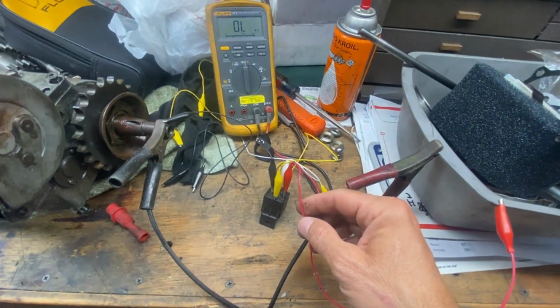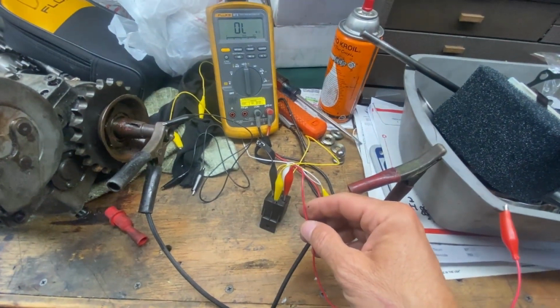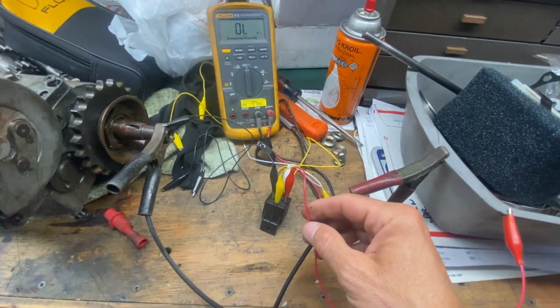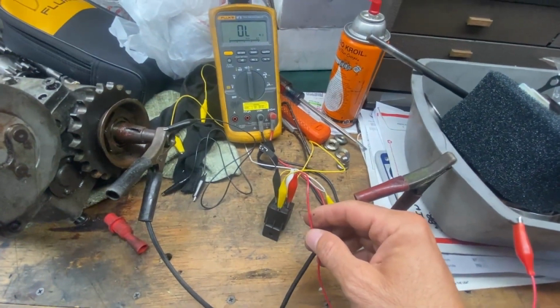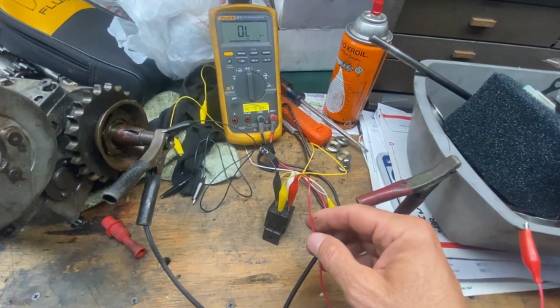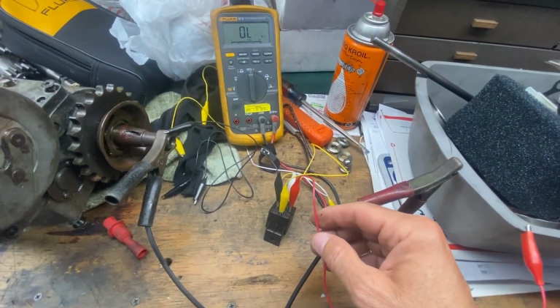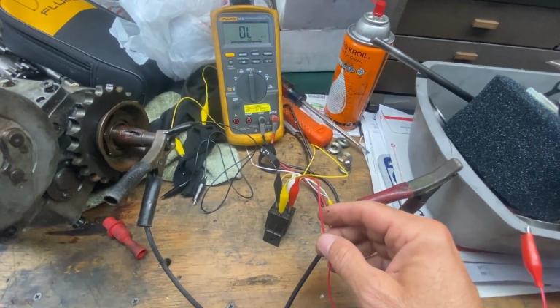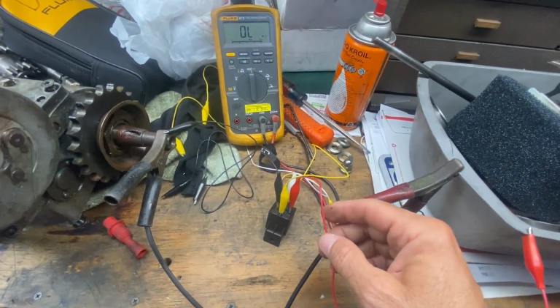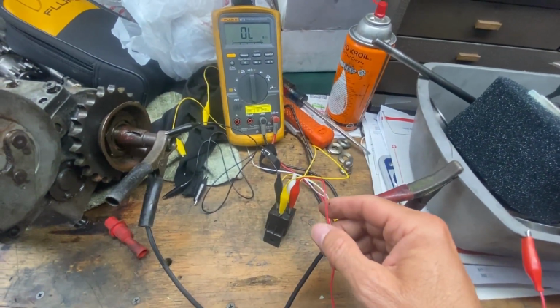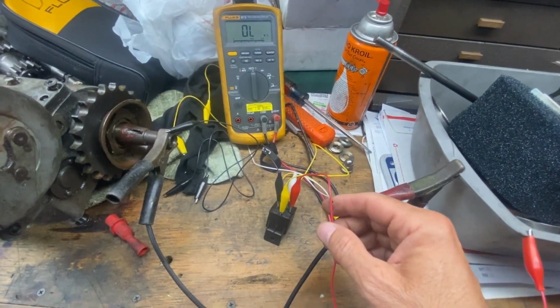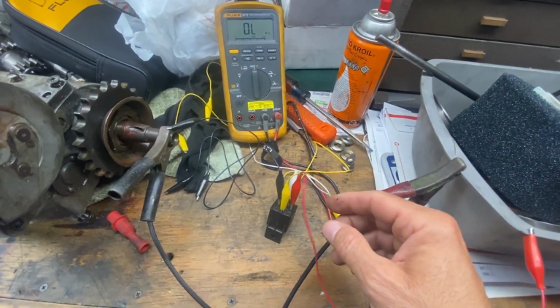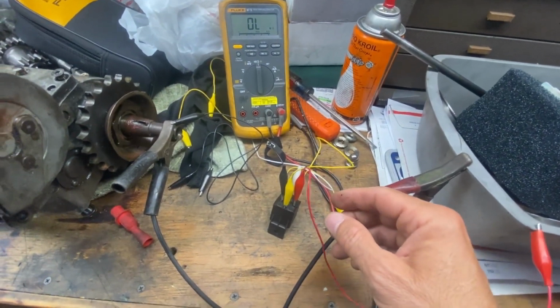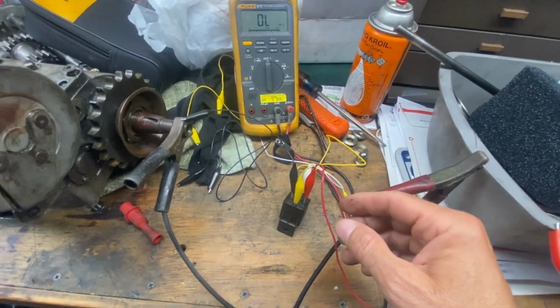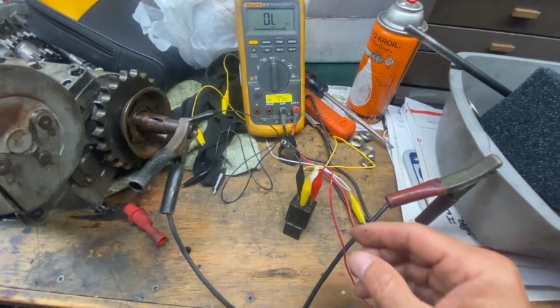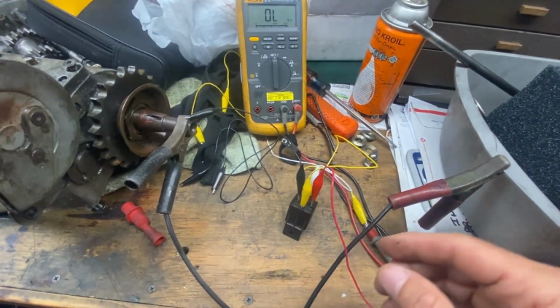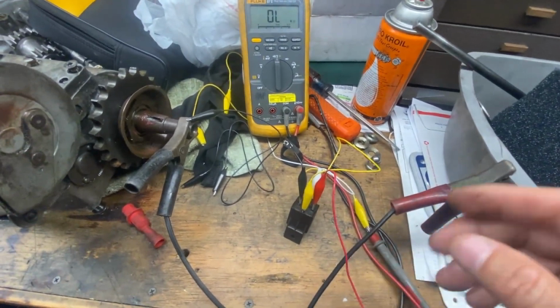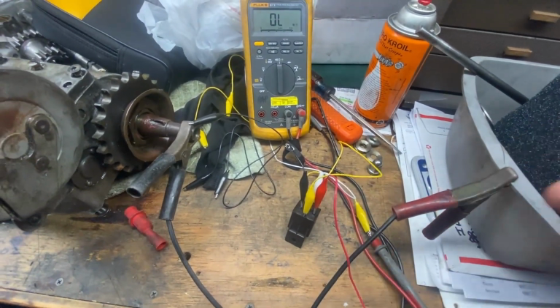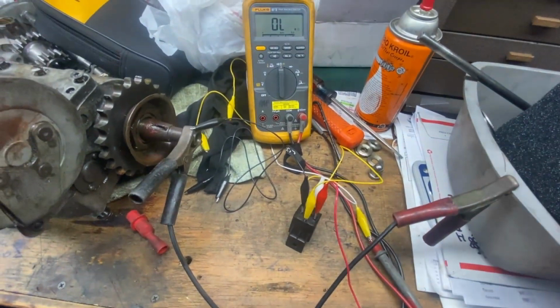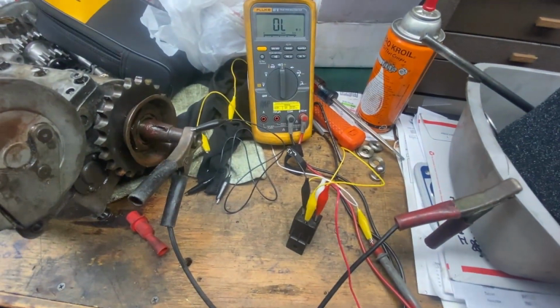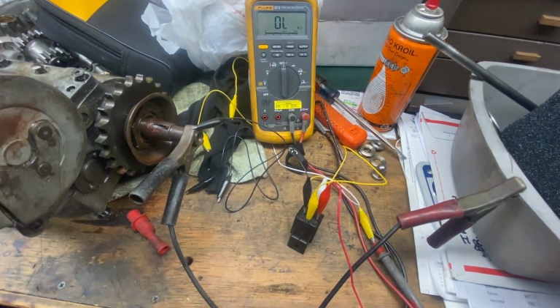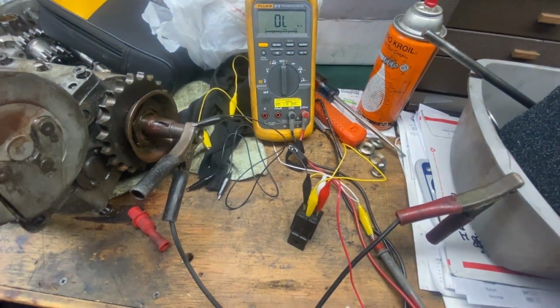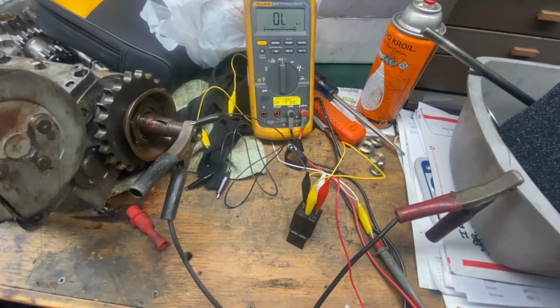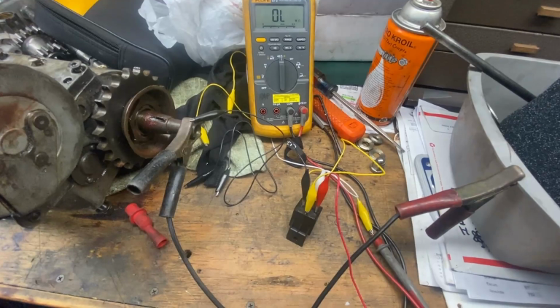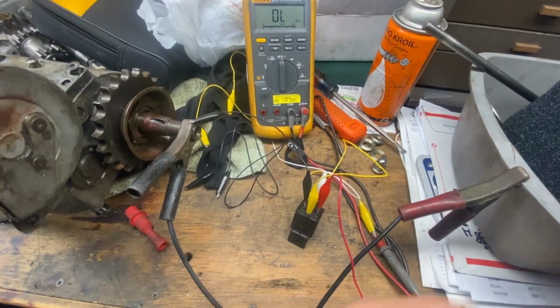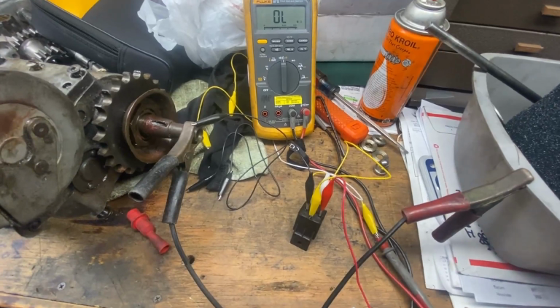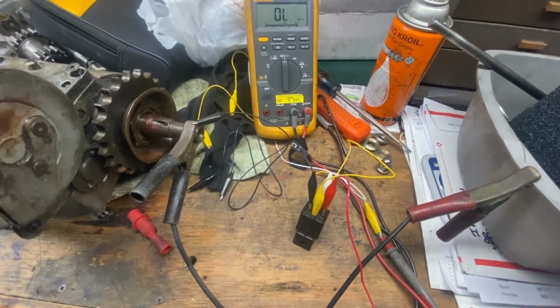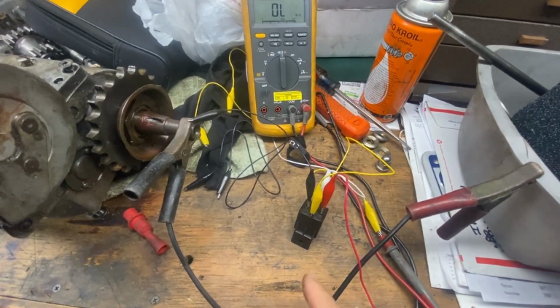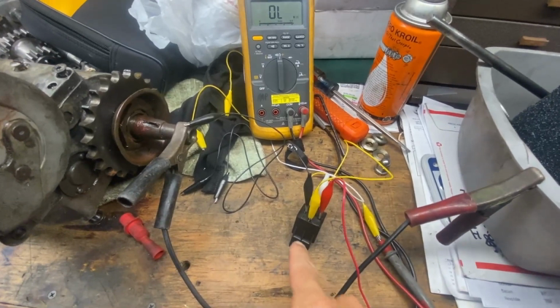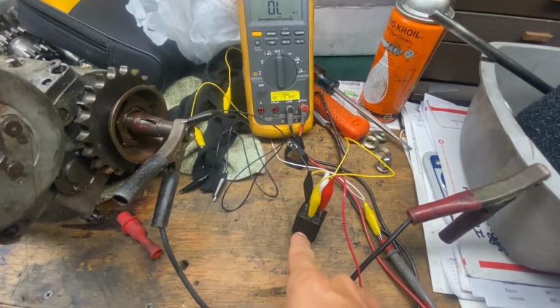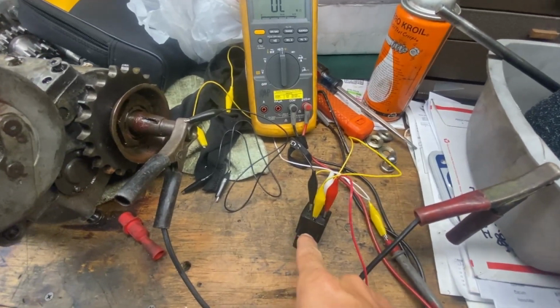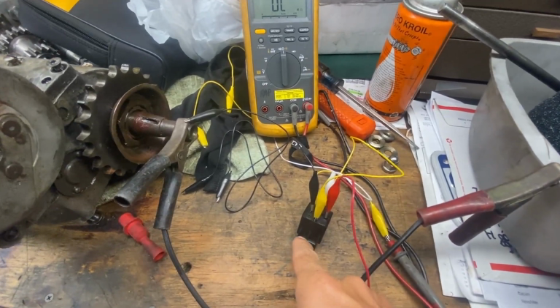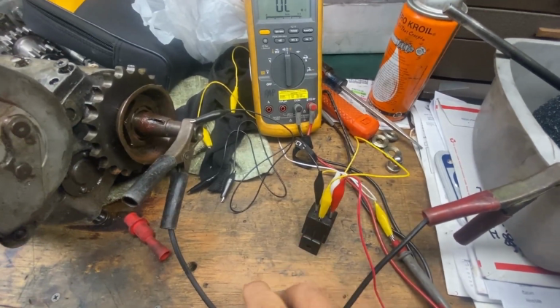My YouTube people. I had somebody ask me on Facebook, one of the group pages on there, about a shovelhead relay.